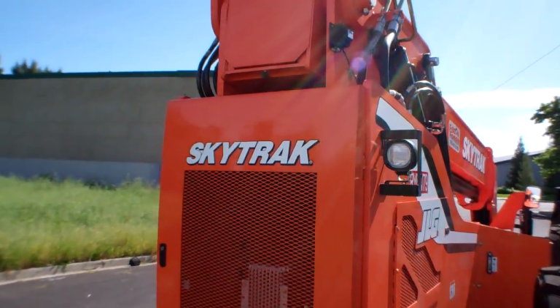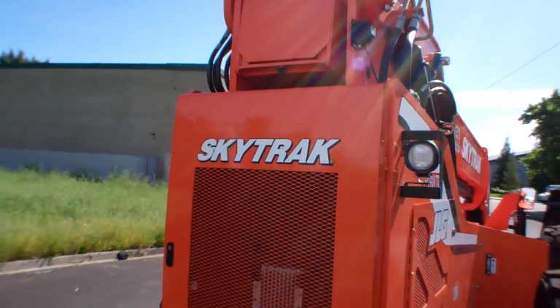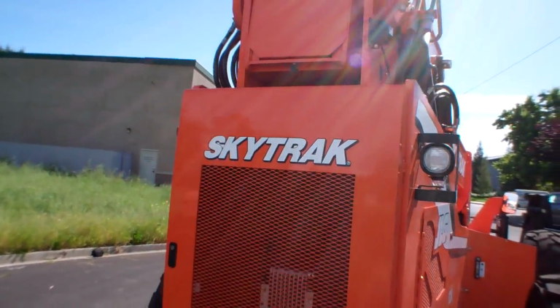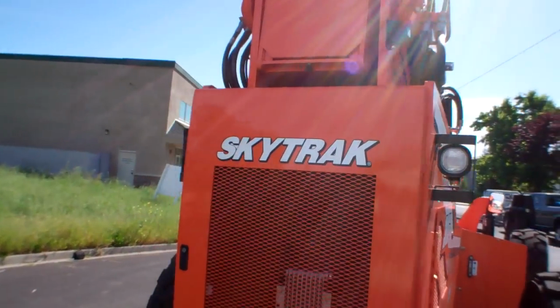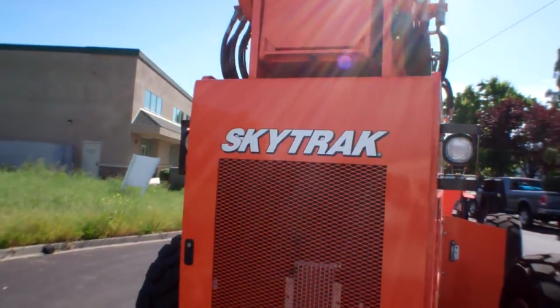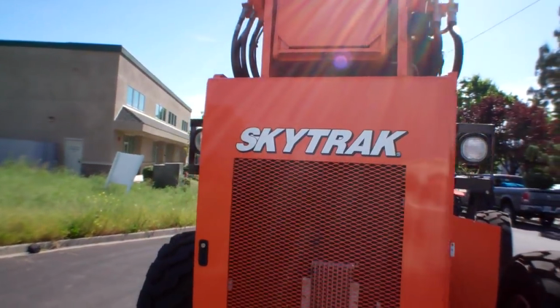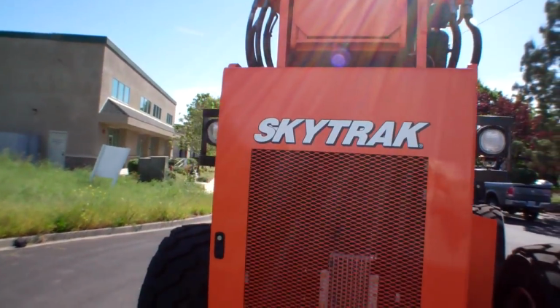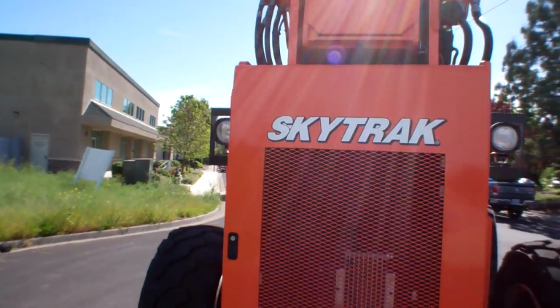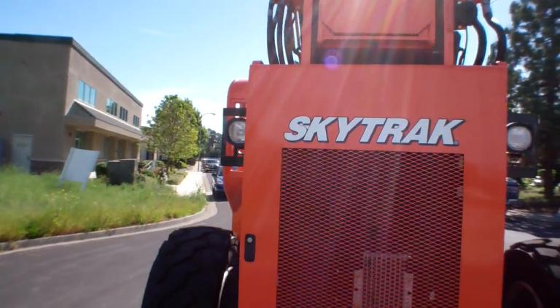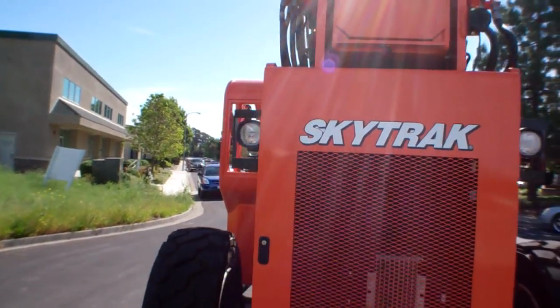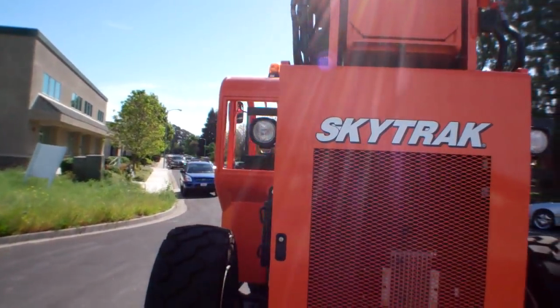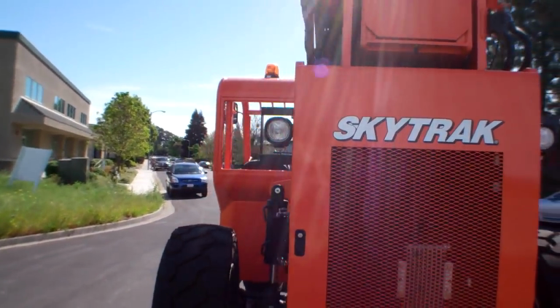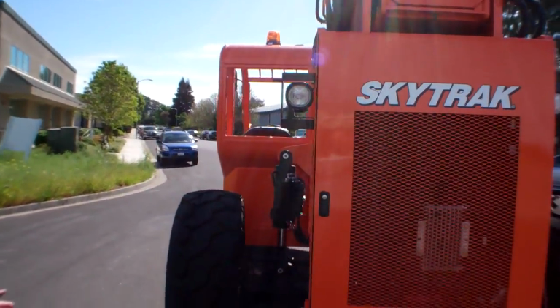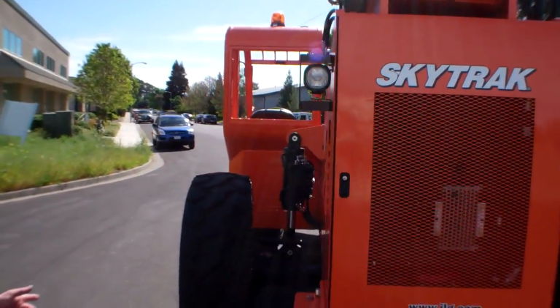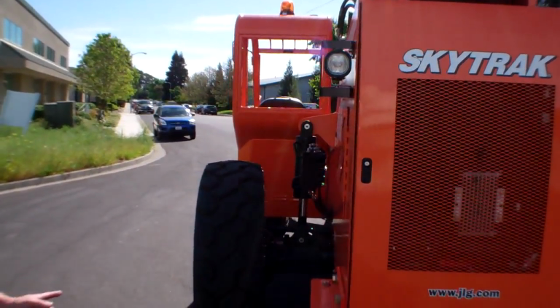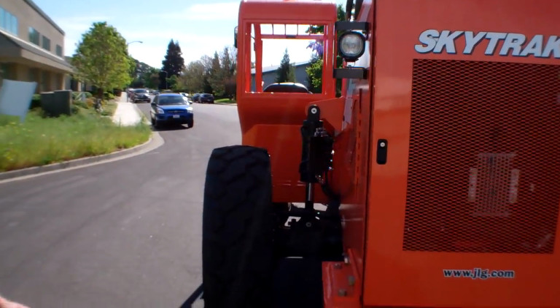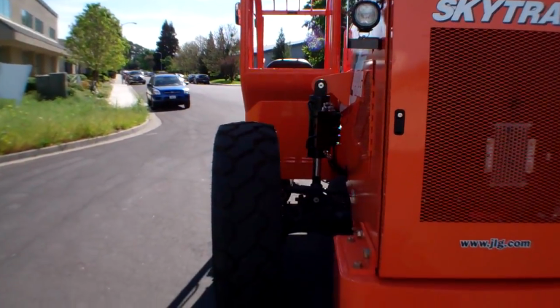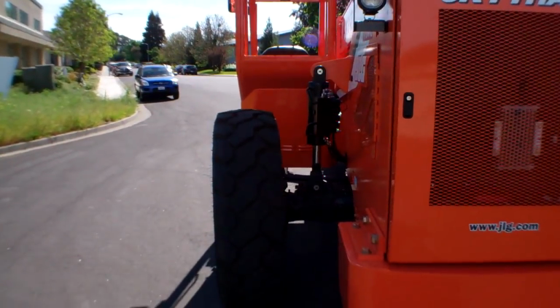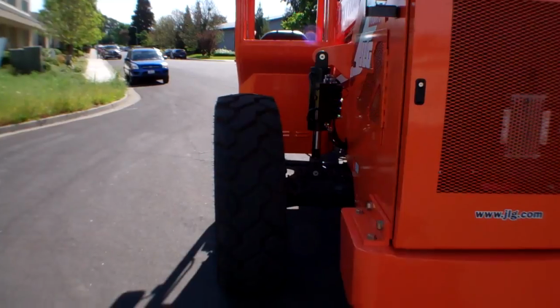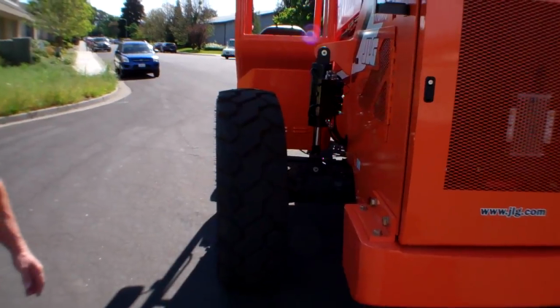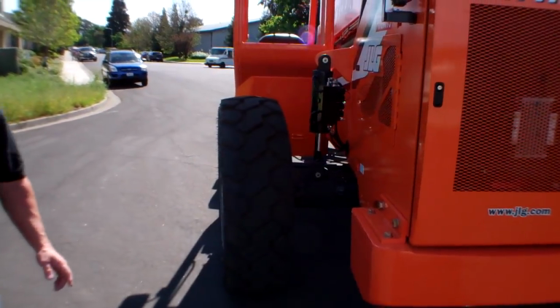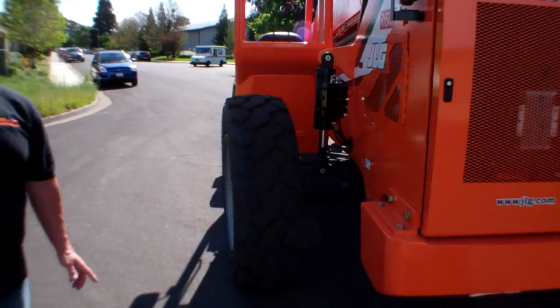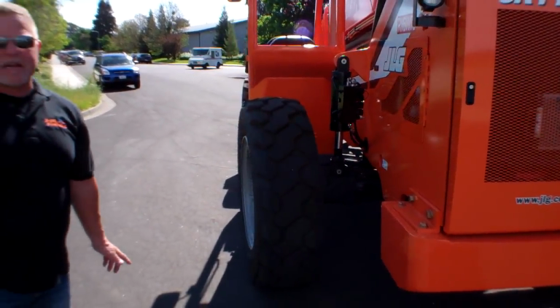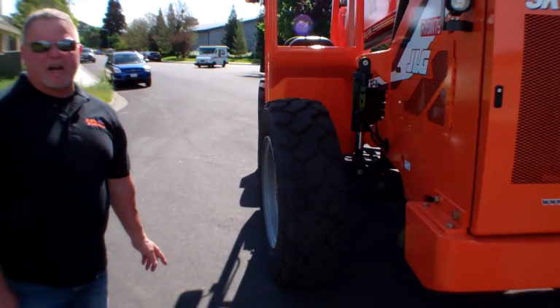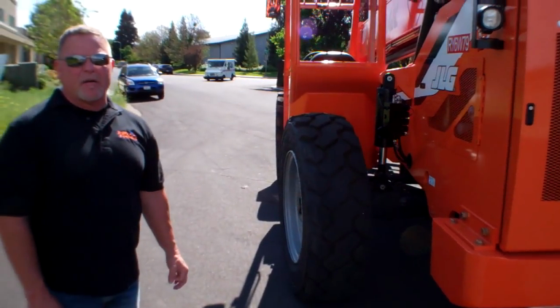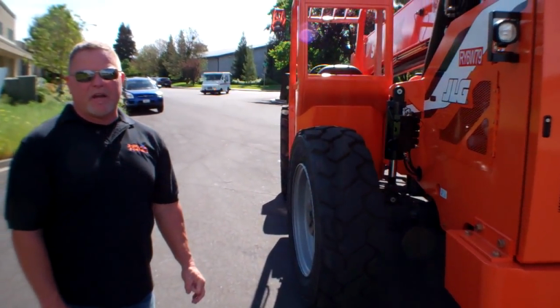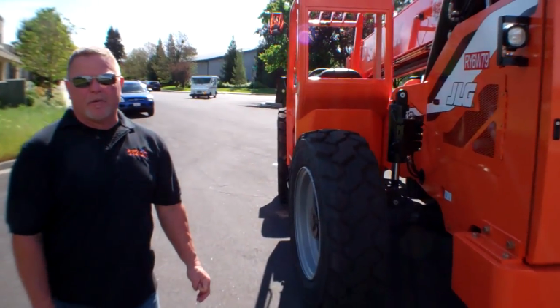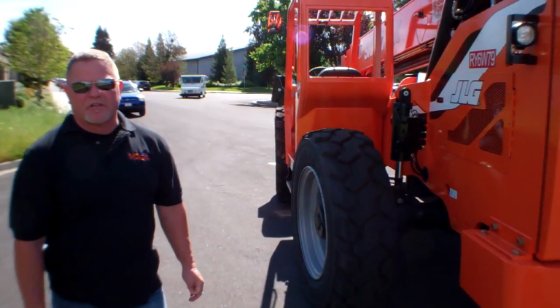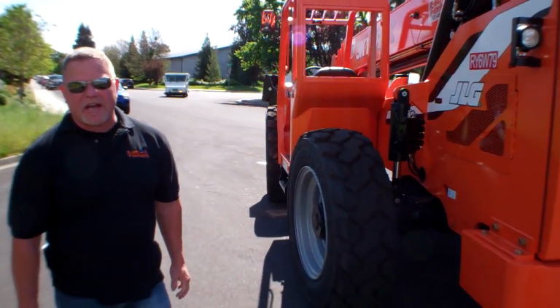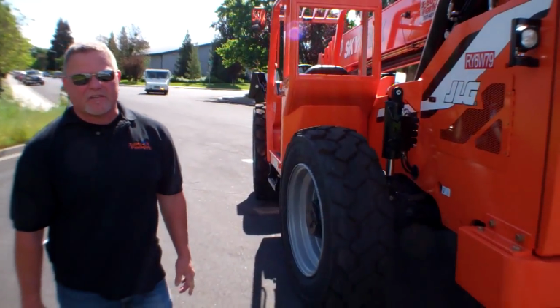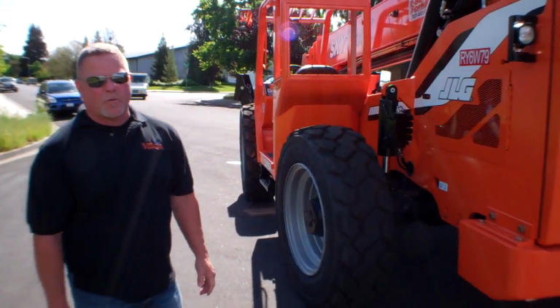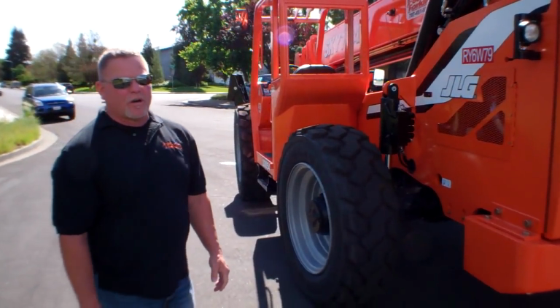Foam-filled tires are great. Nothing worse than coming in and having a flat tire and not being able to get your guys to work.